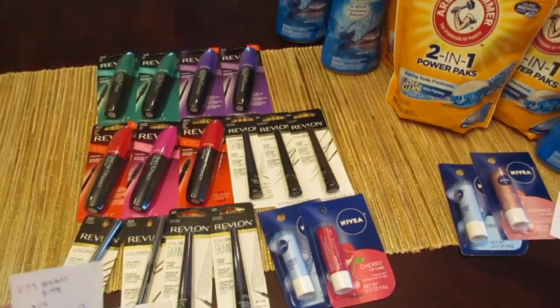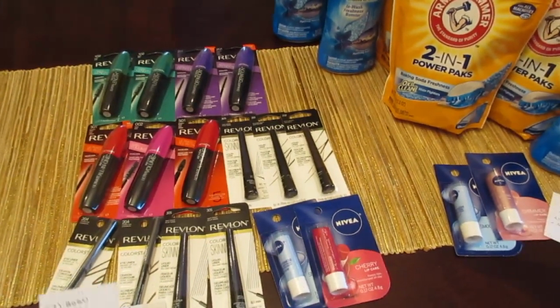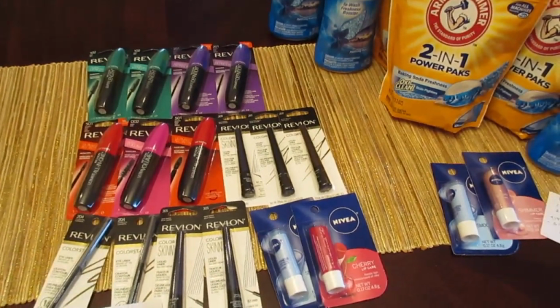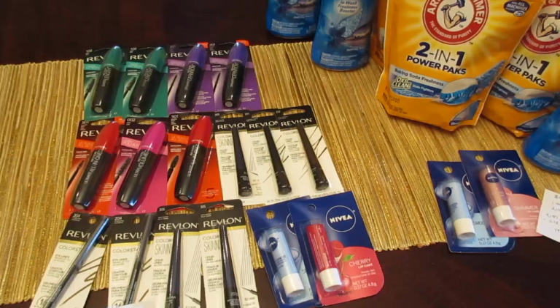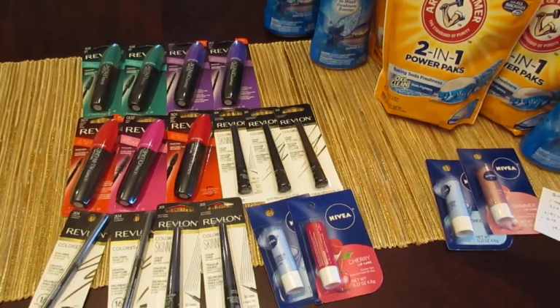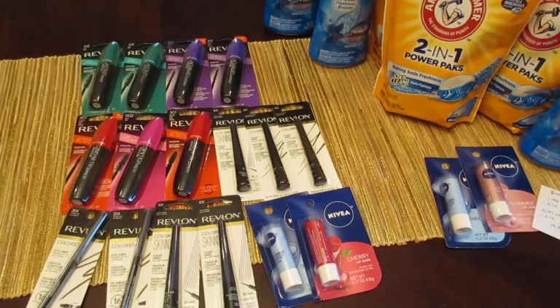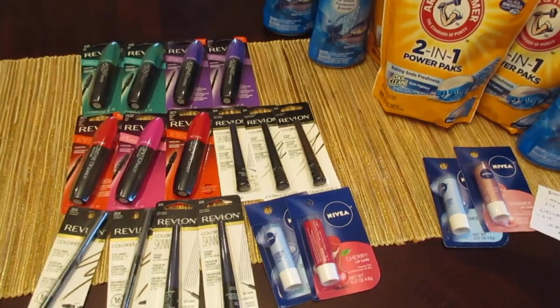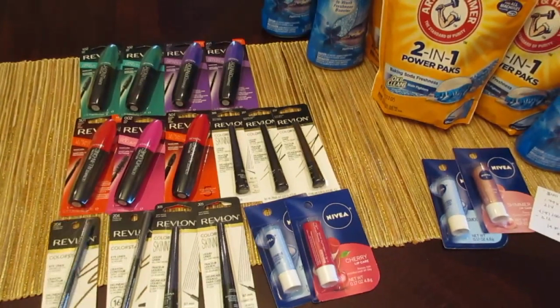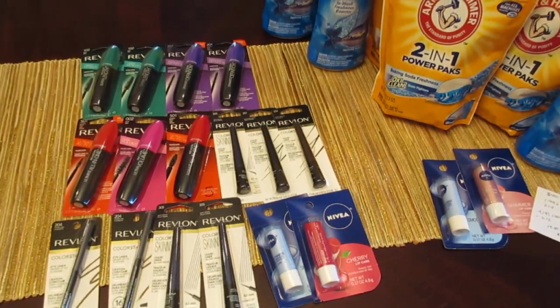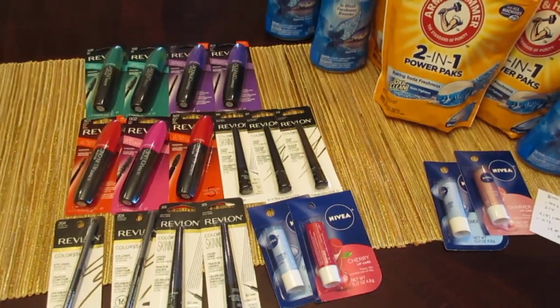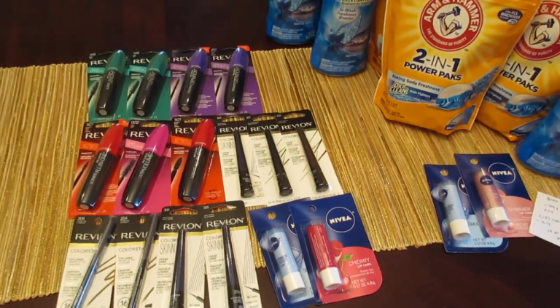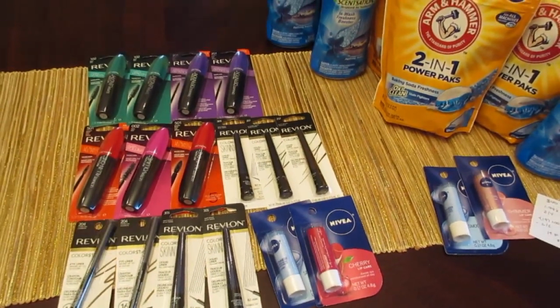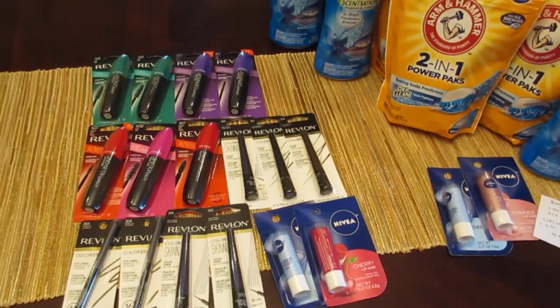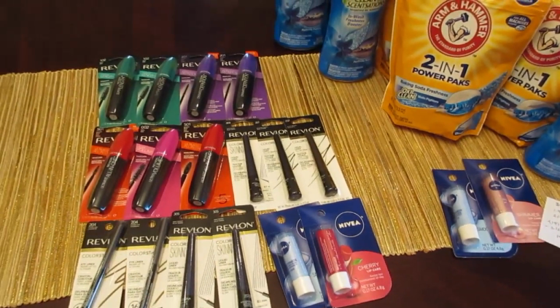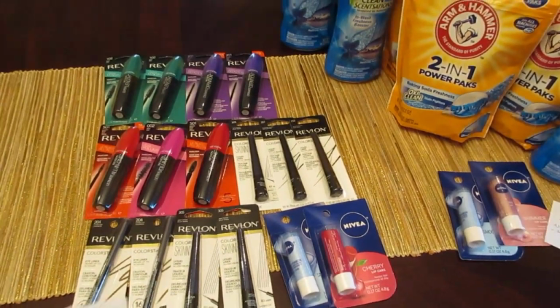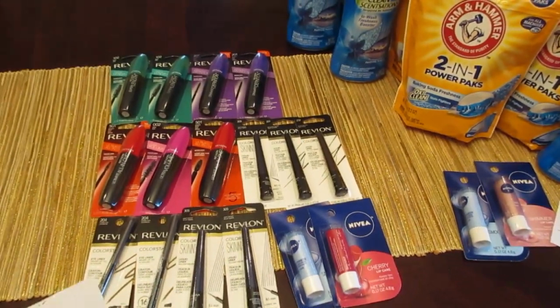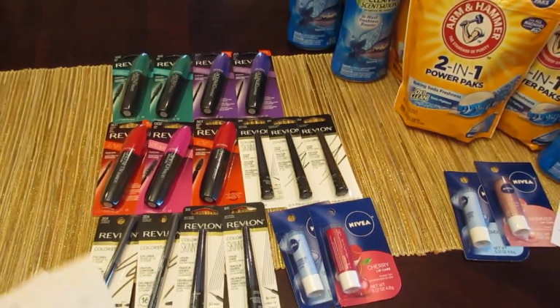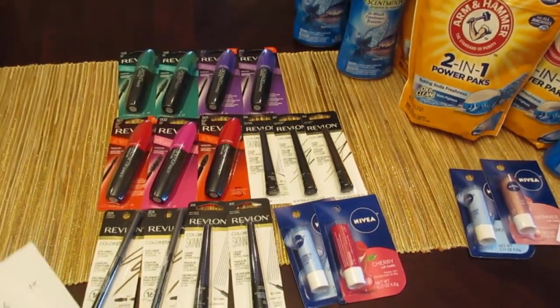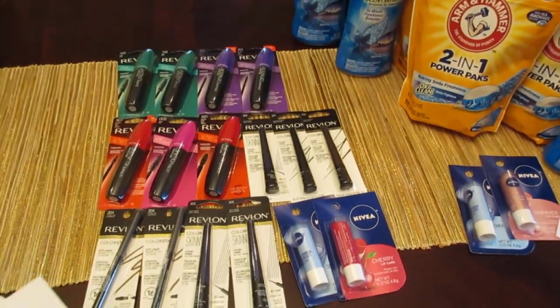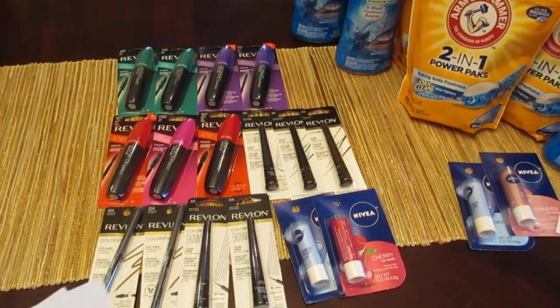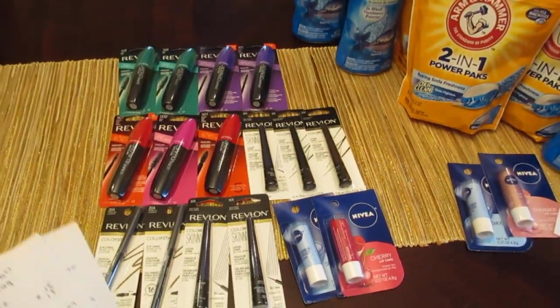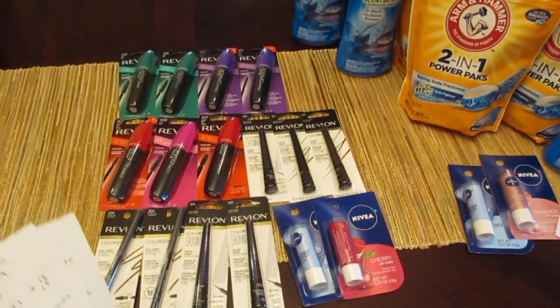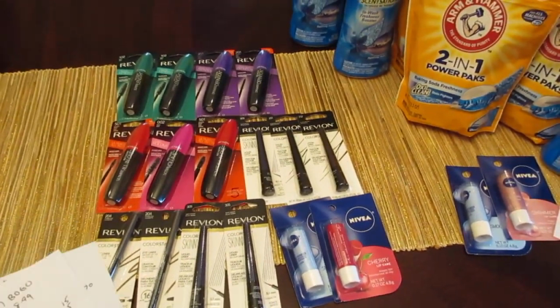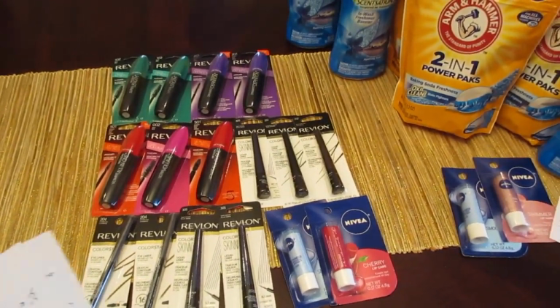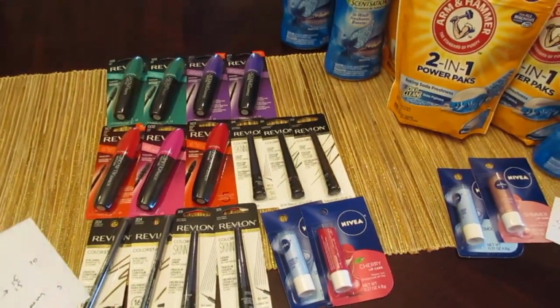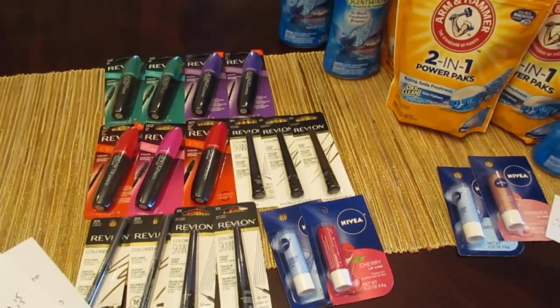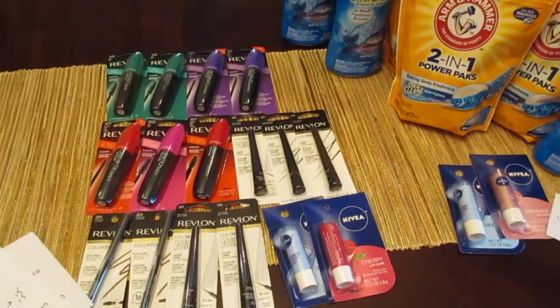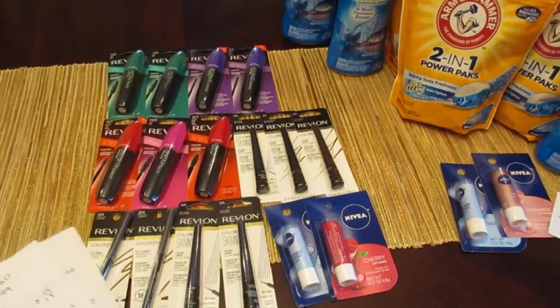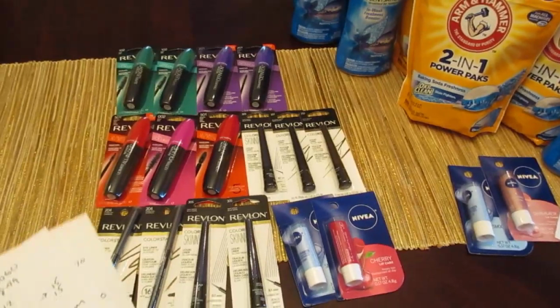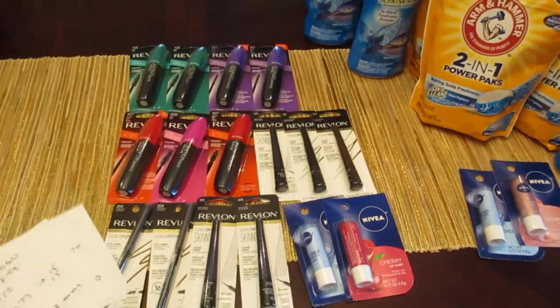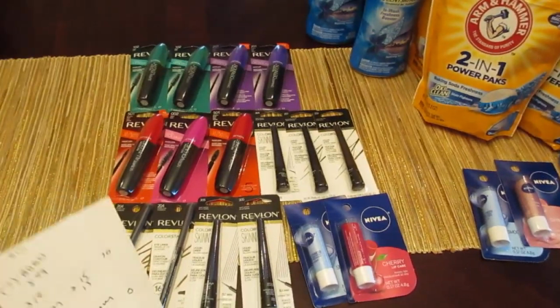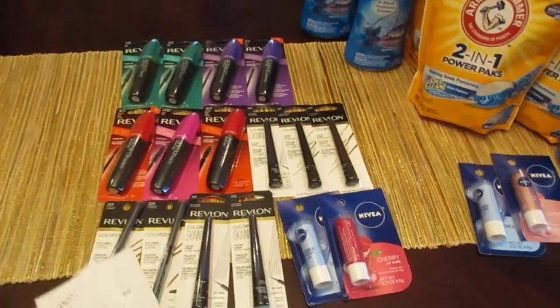This deal ends today, though, because those buy one get one free Revlon coupons expire today. So if you're going to do that deal, you have to get out there and do it today.